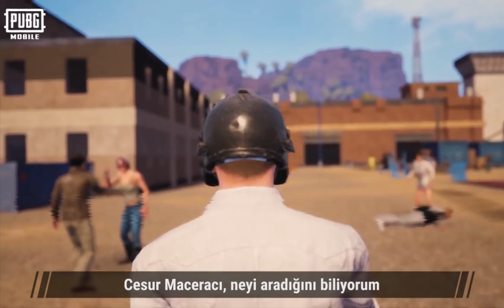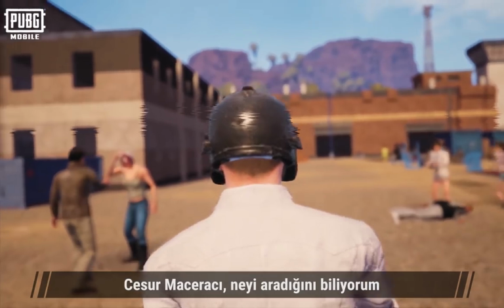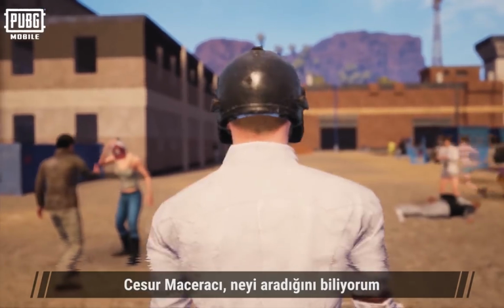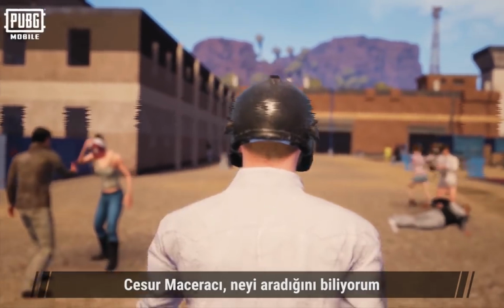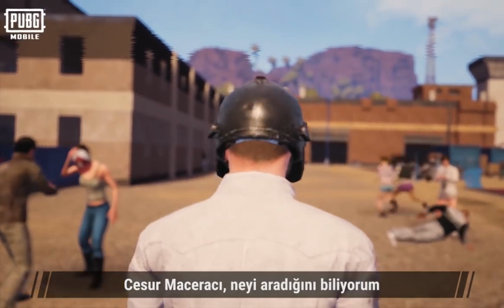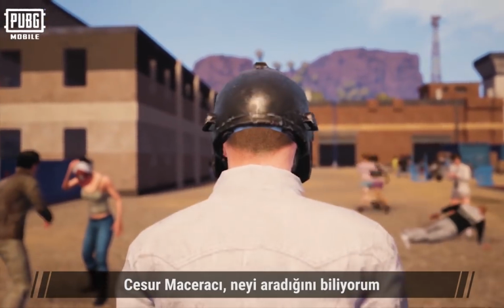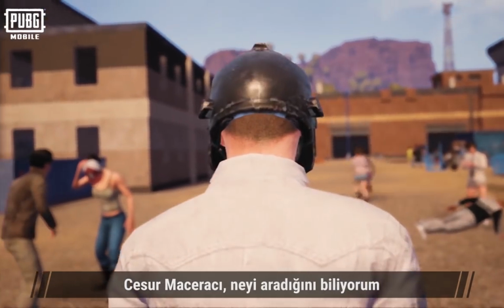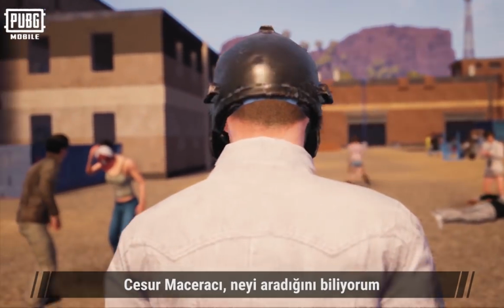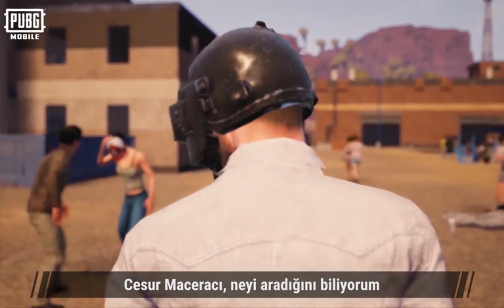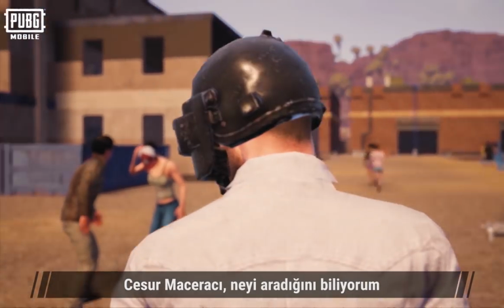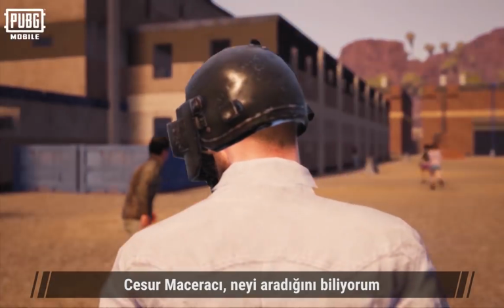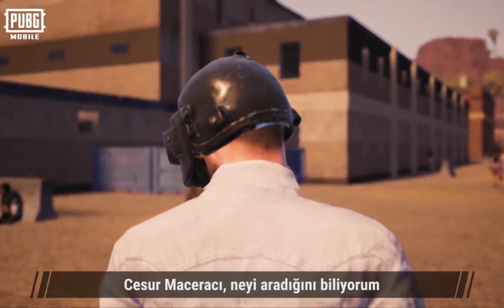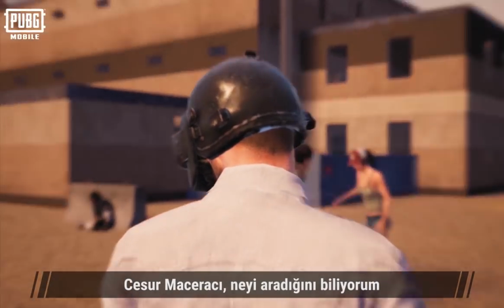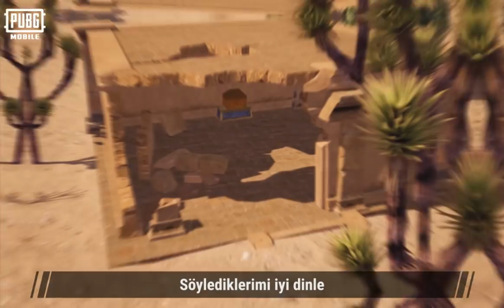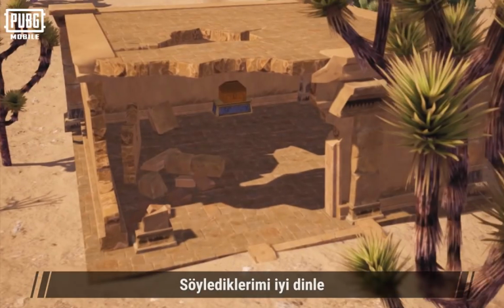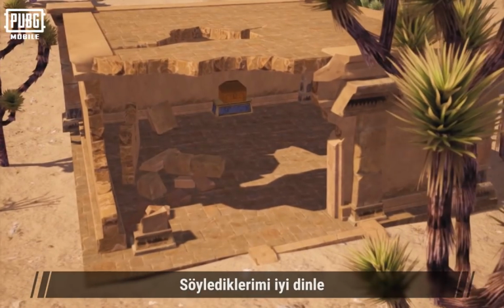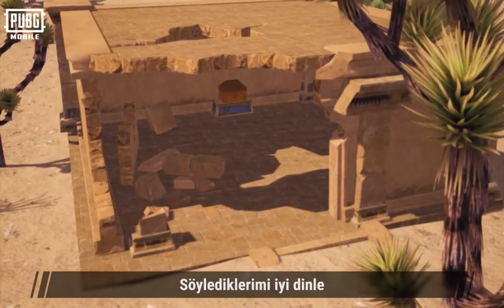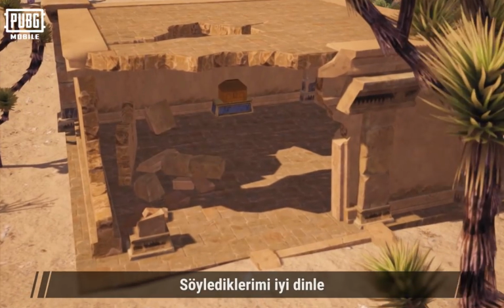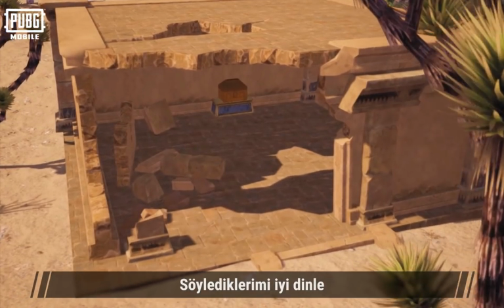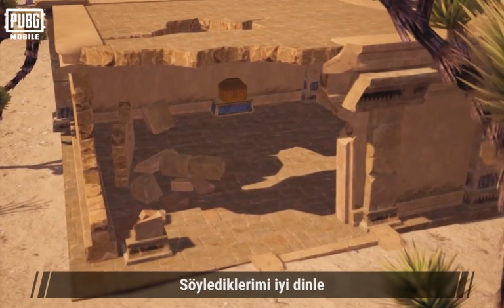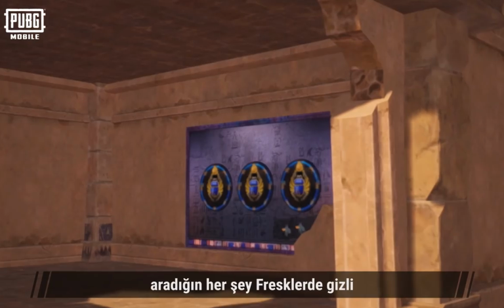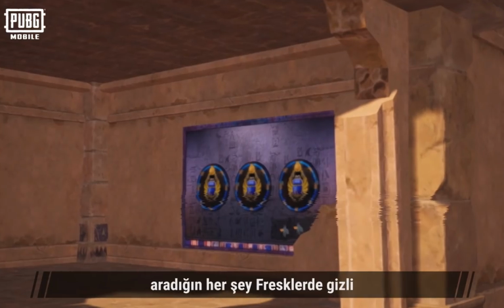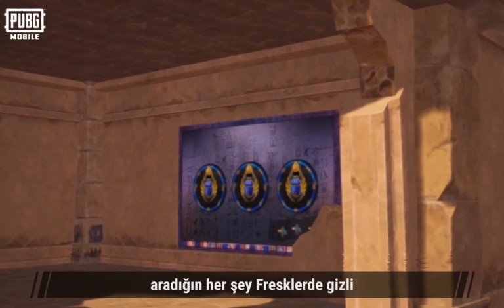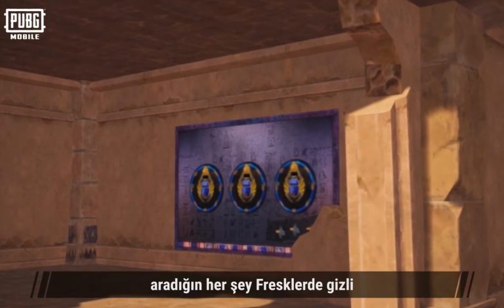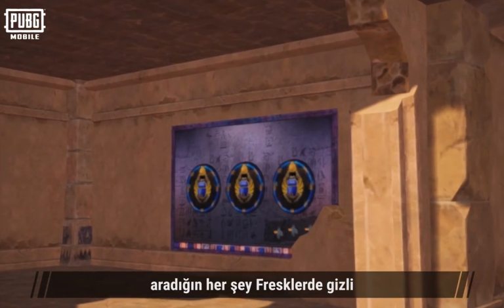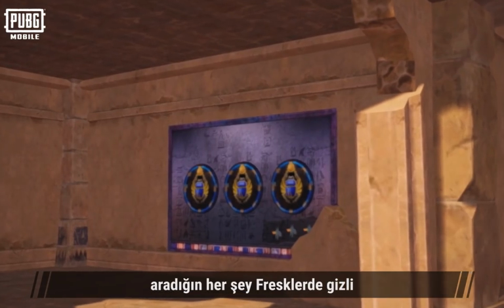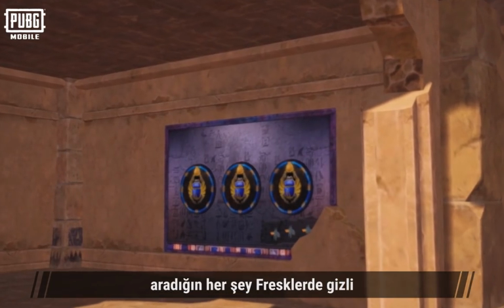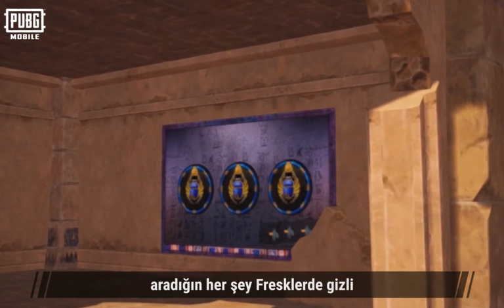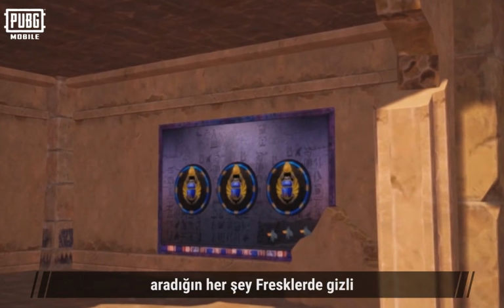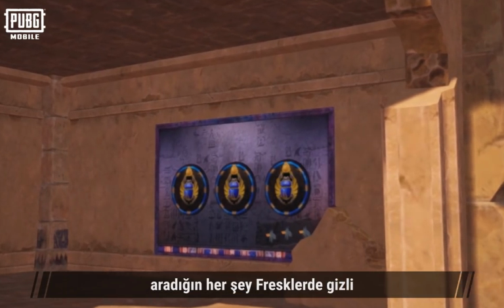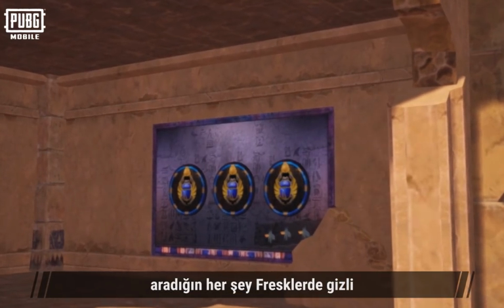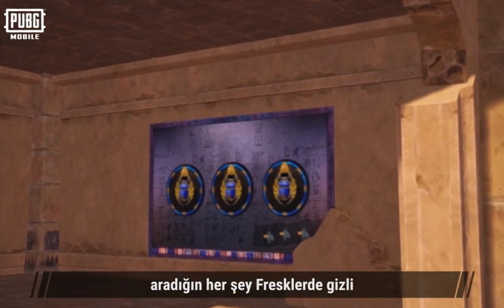Brave Adventure! I know what you're looking for. Heed my advice. Everything you are looking for is in the mural.